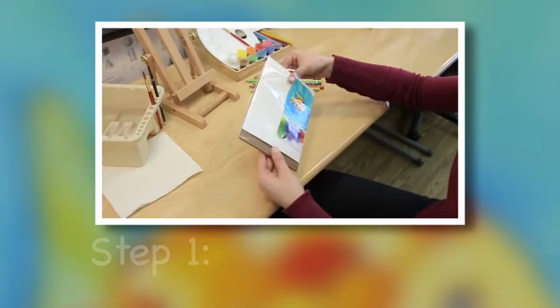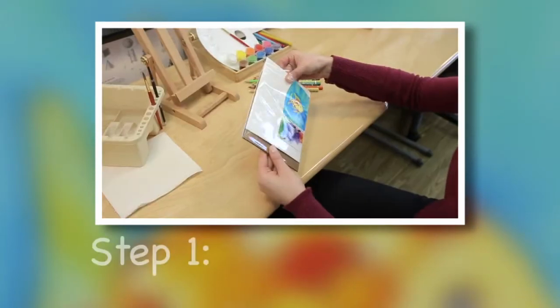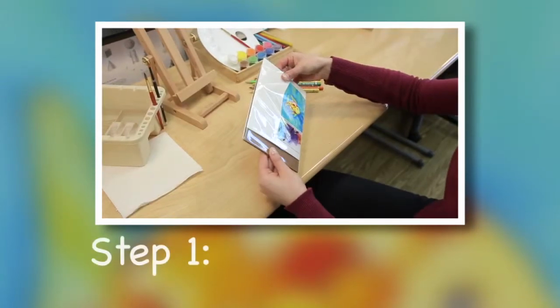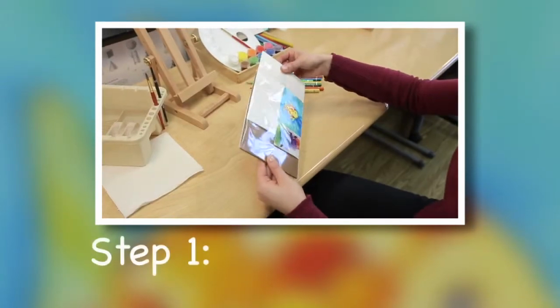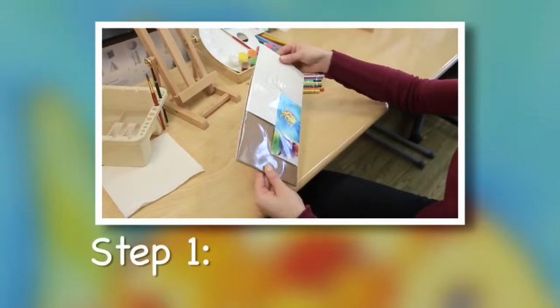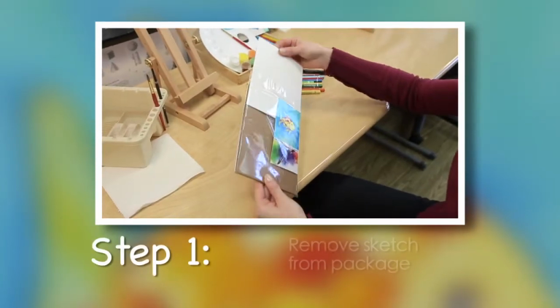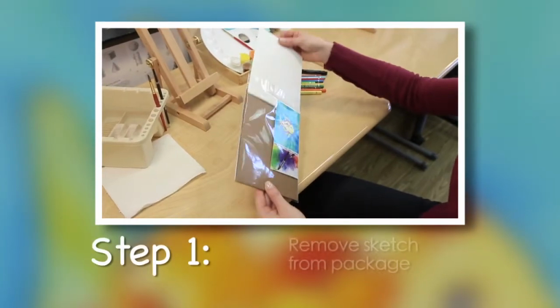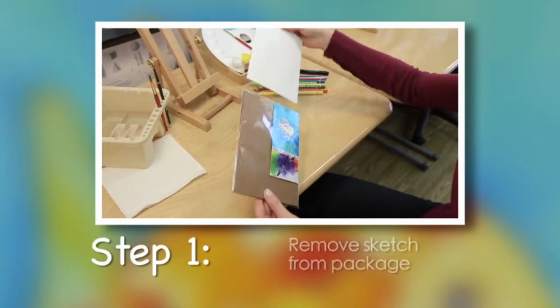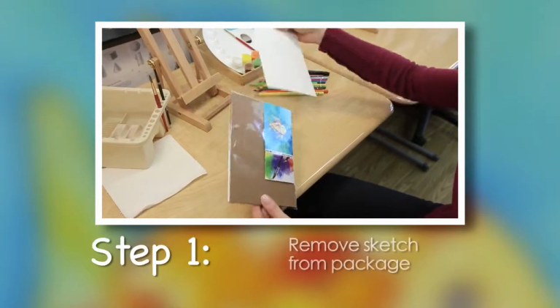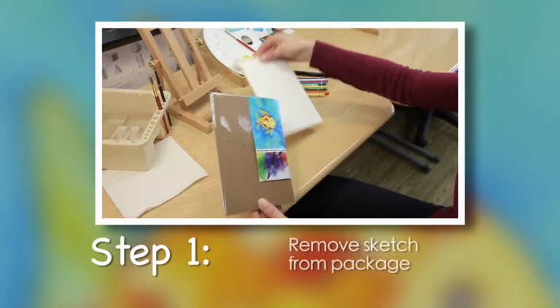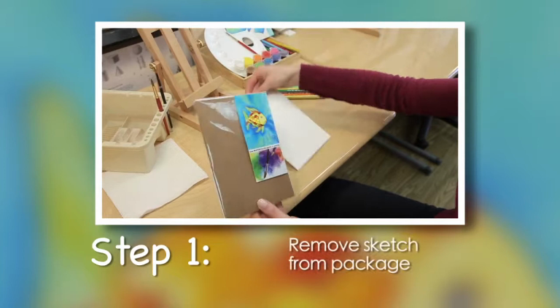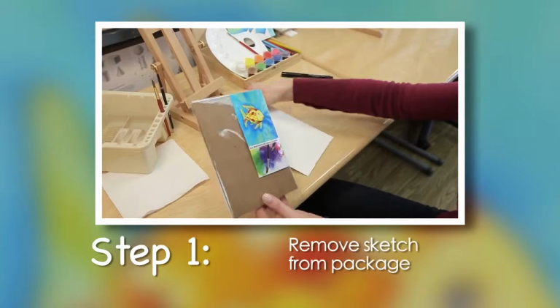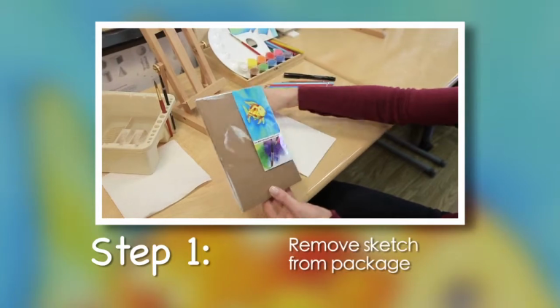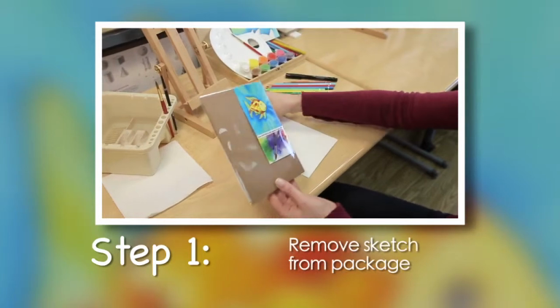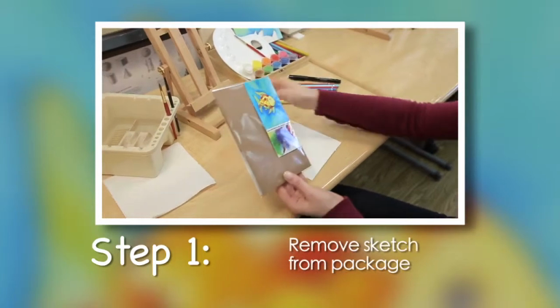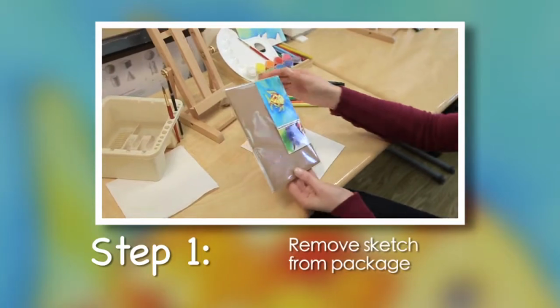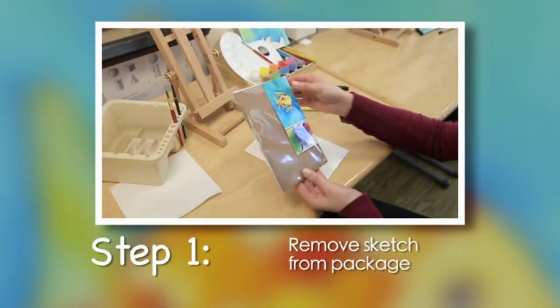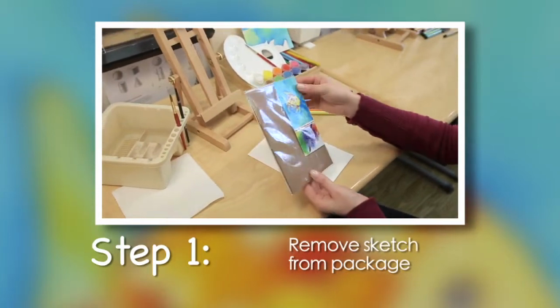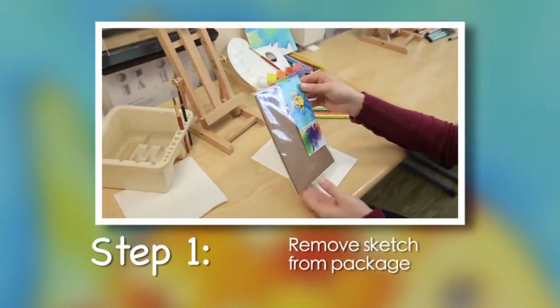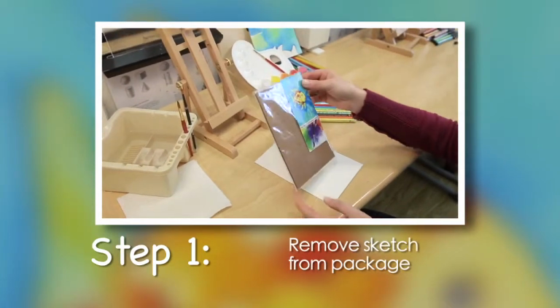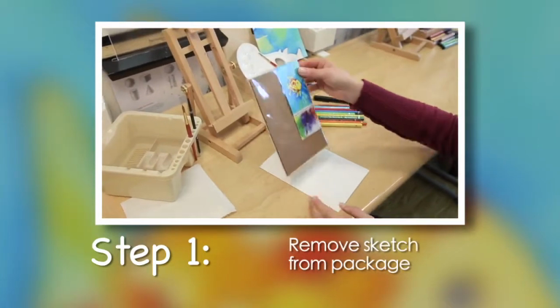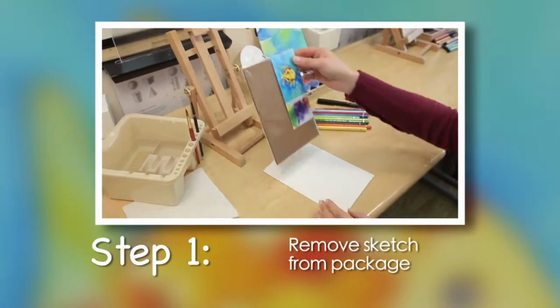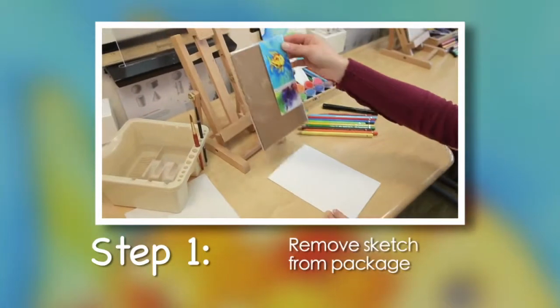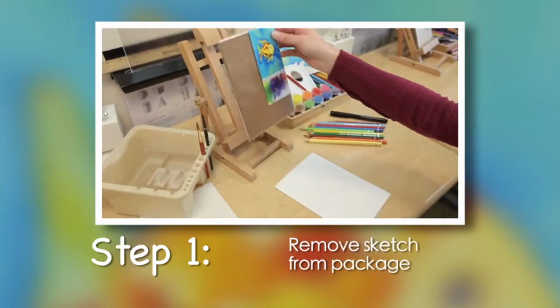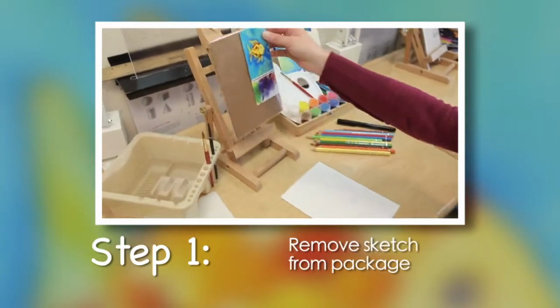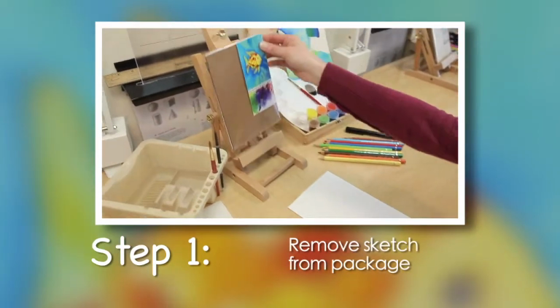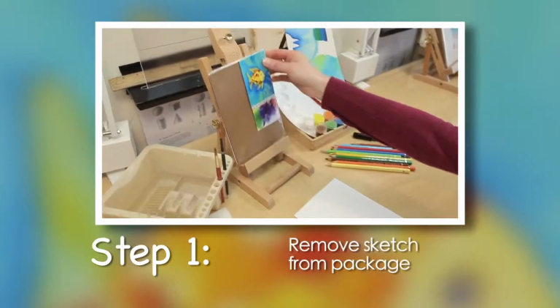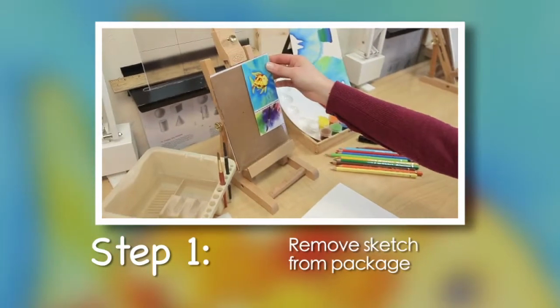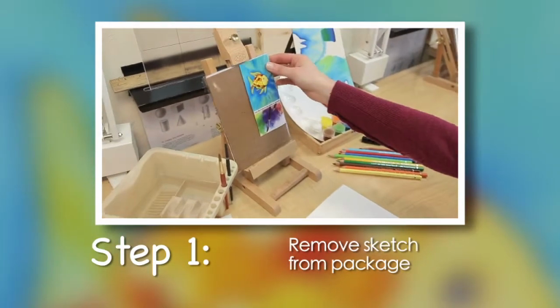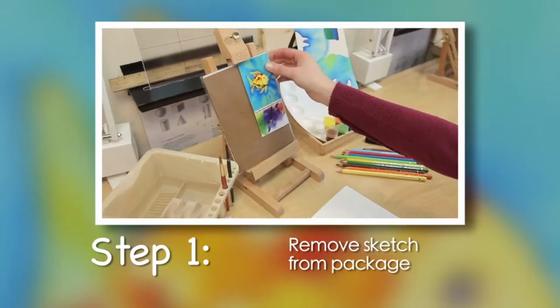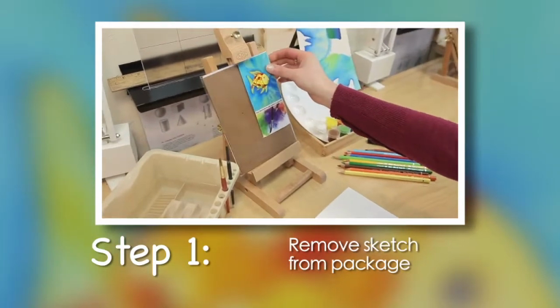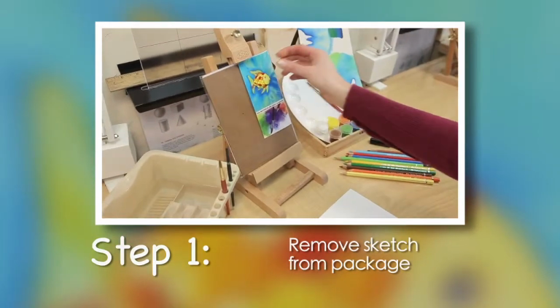Step 1. Remove the sketch from the package and prop the color suggestion print in front of you for easy reference.